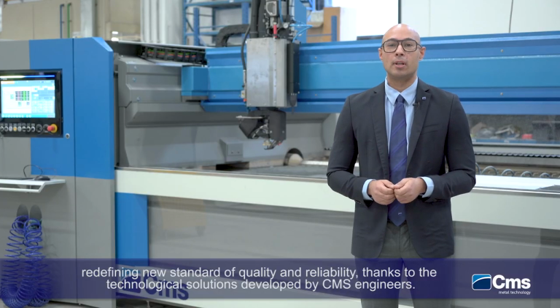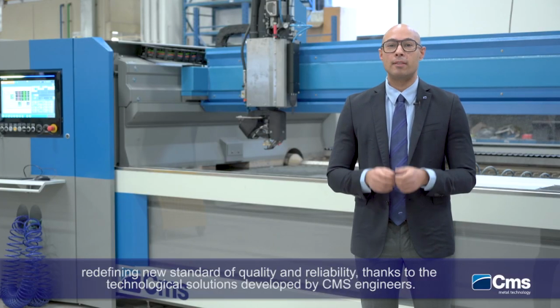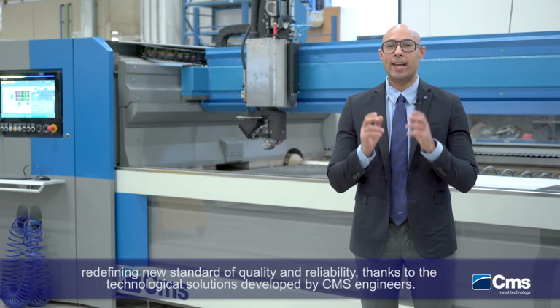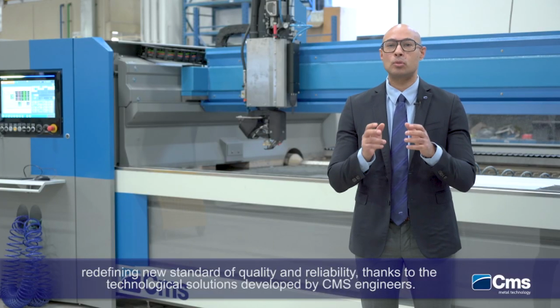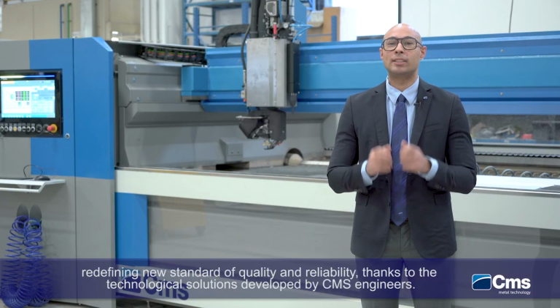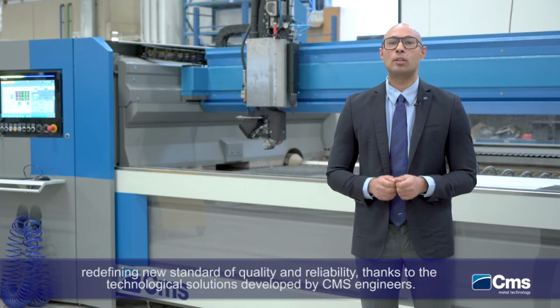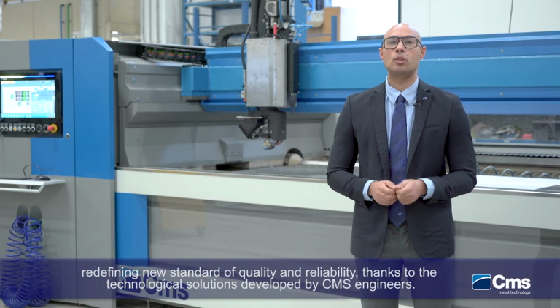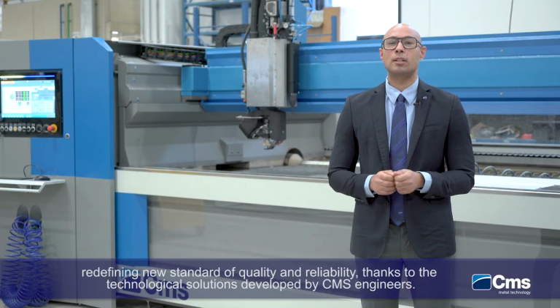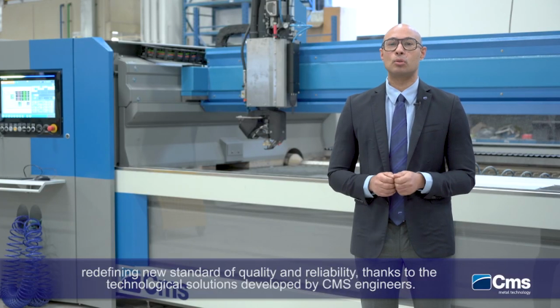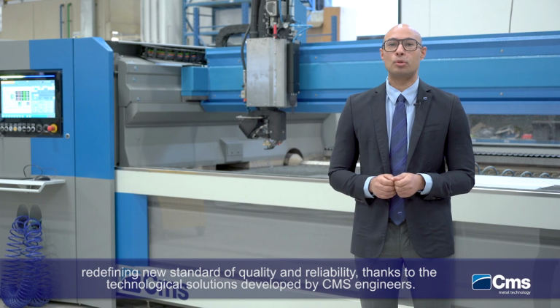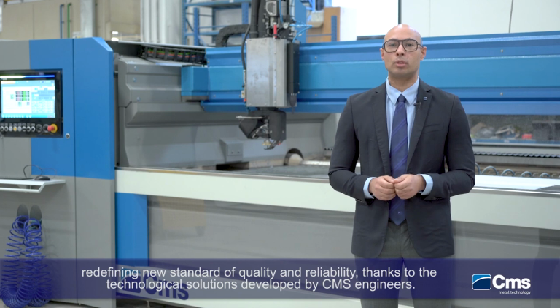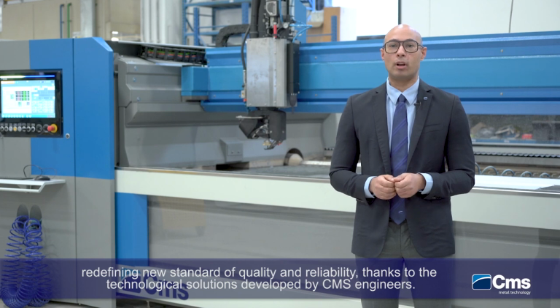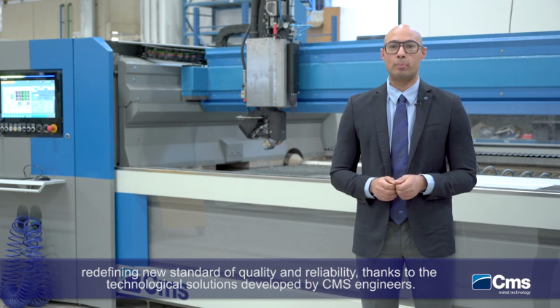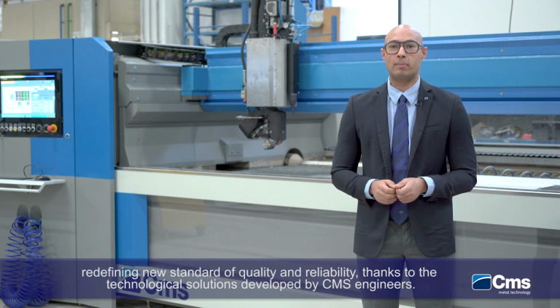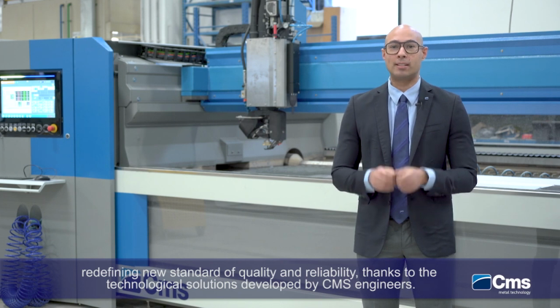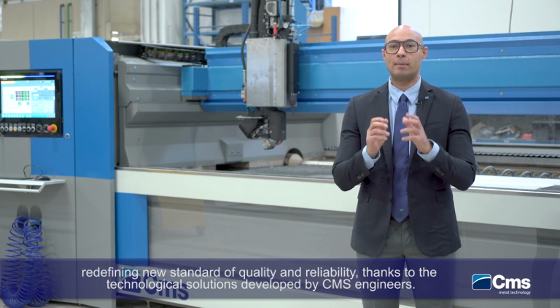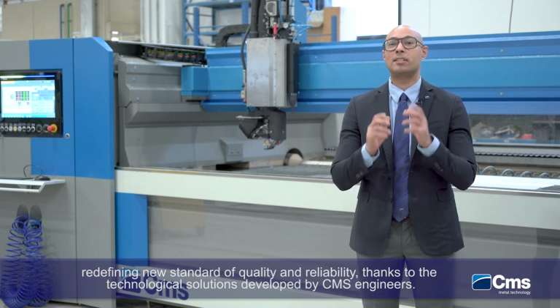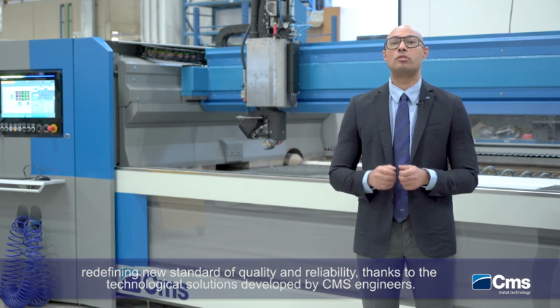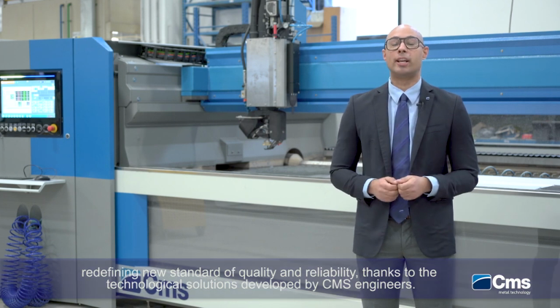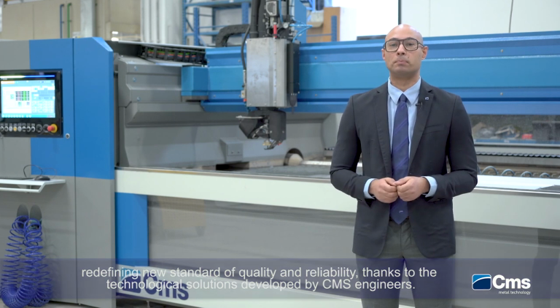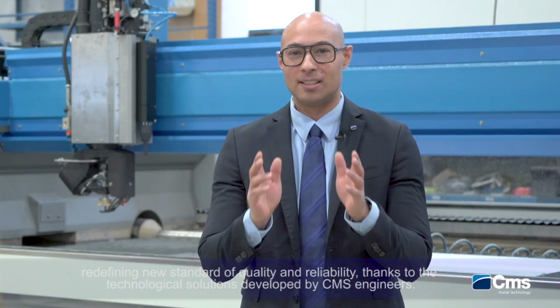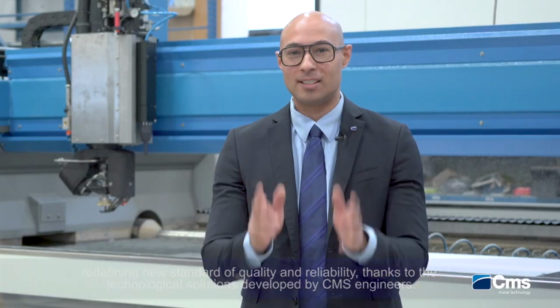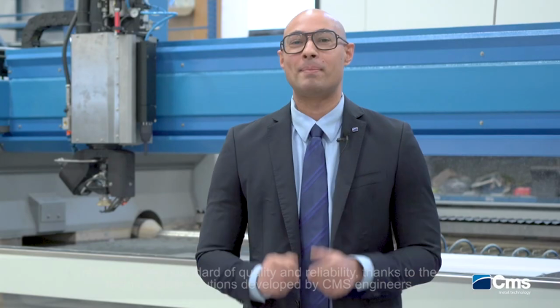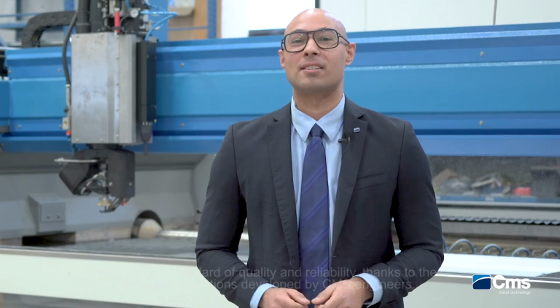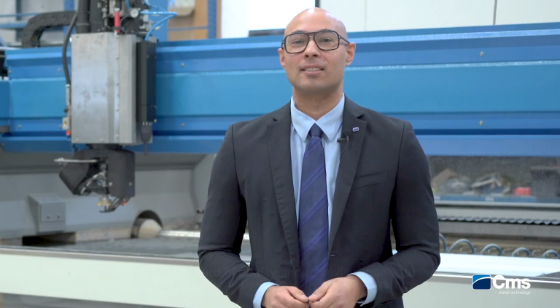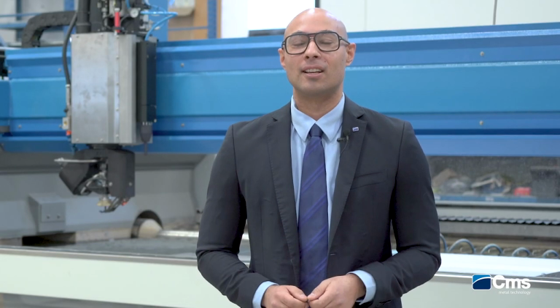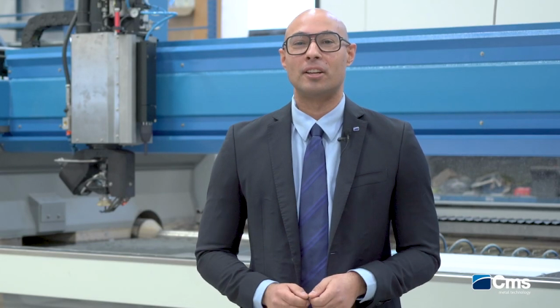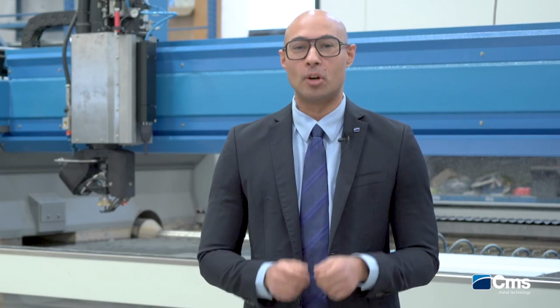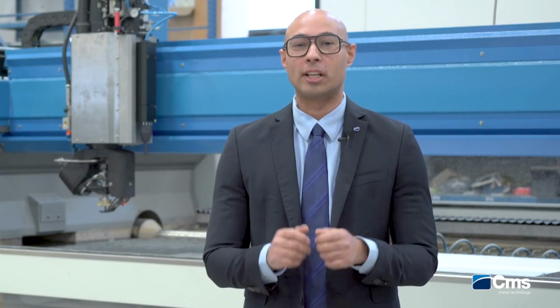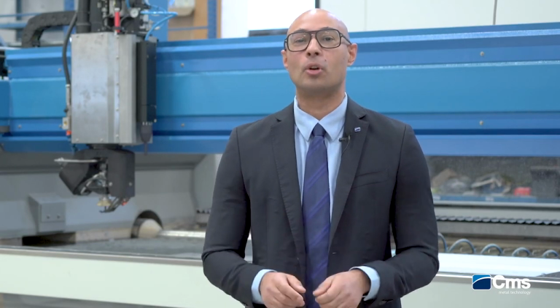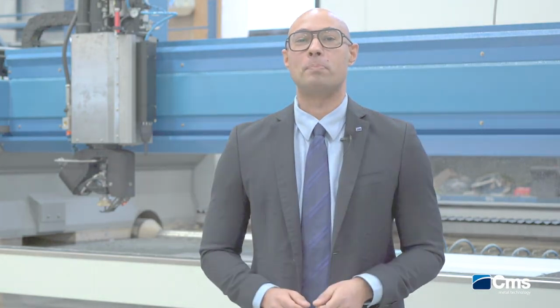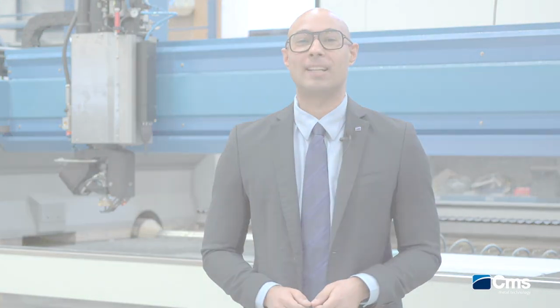Thanks to the technological solutions developed by CMS Engineers. CMS — your technology partner.